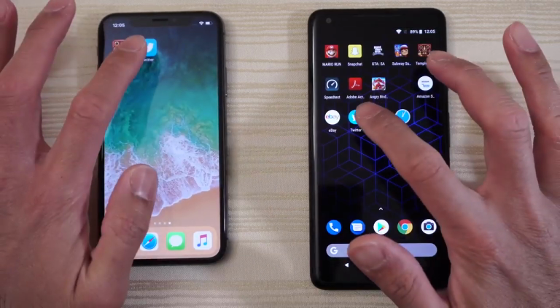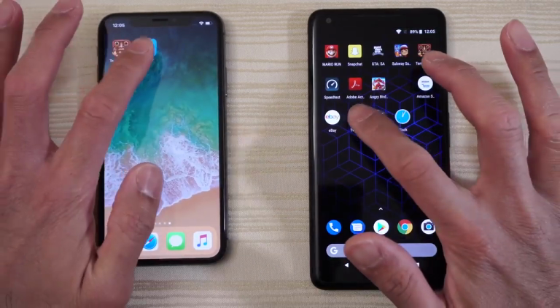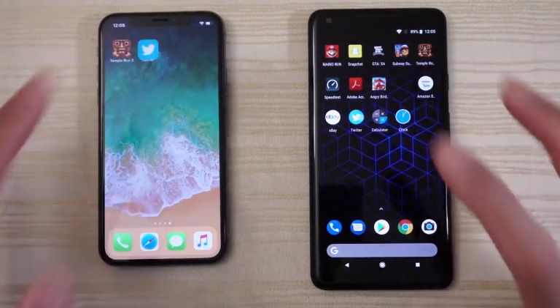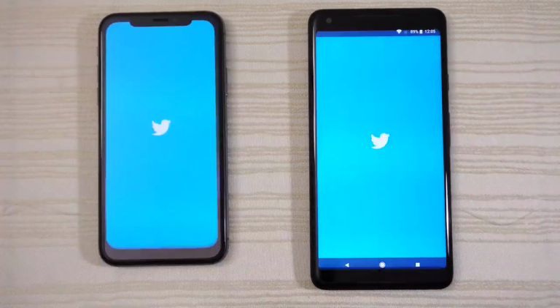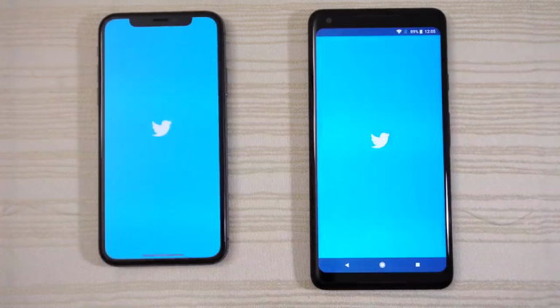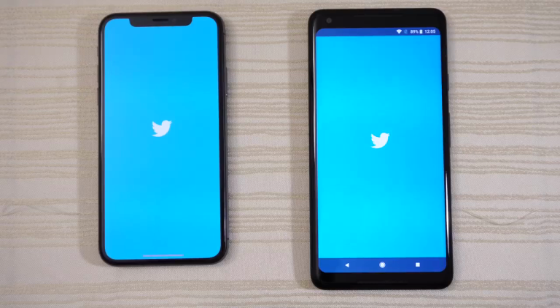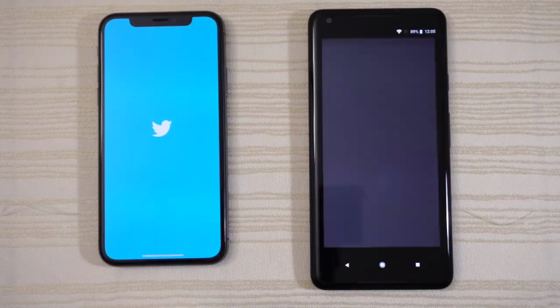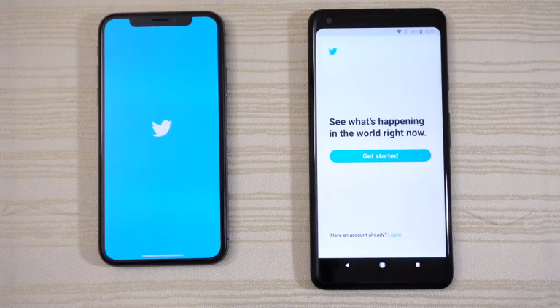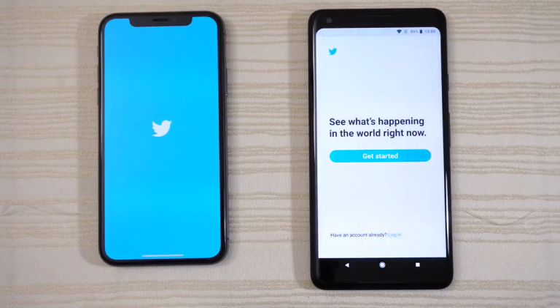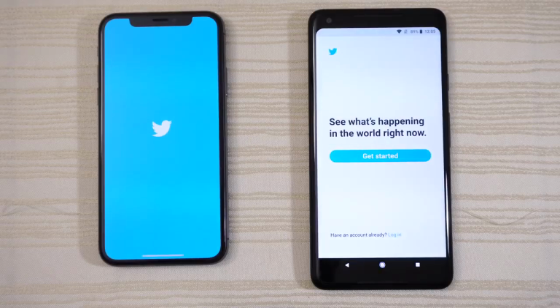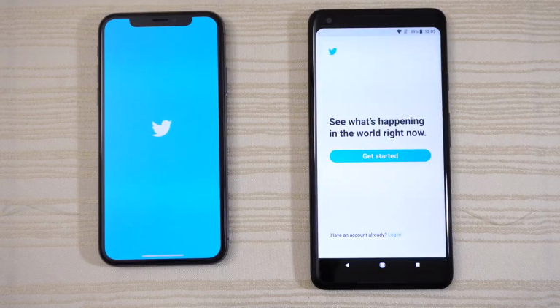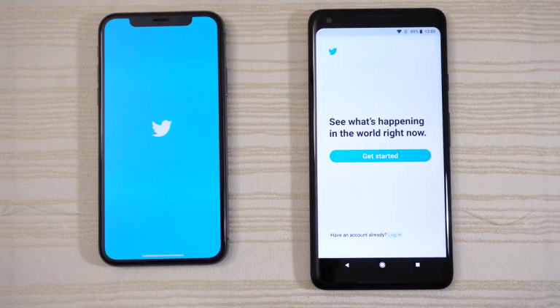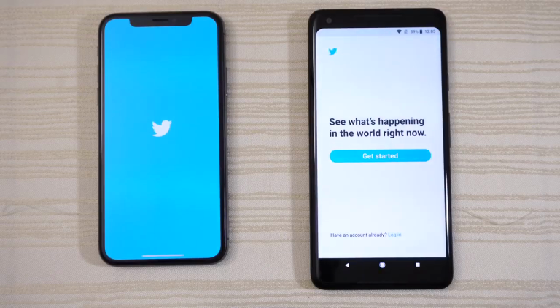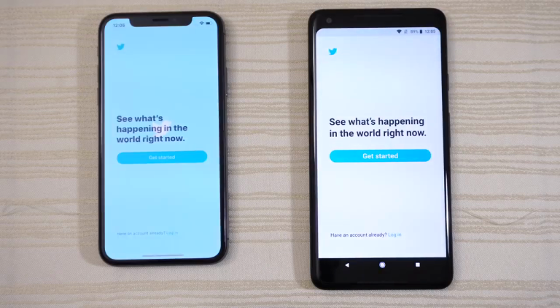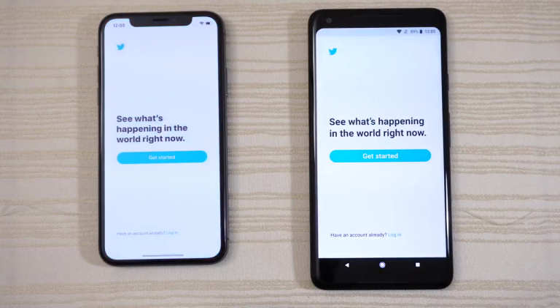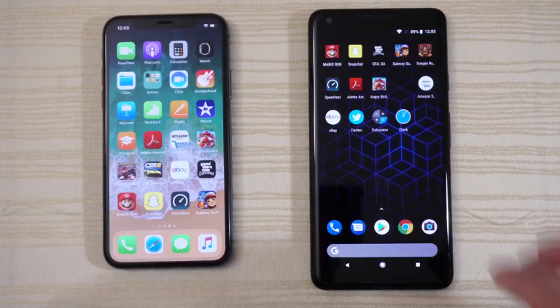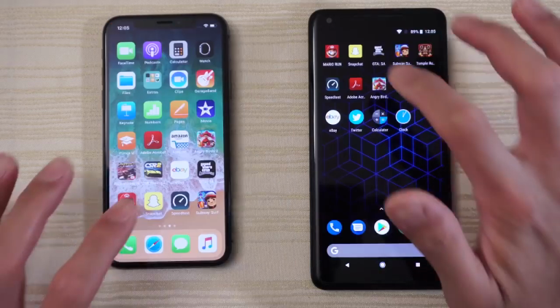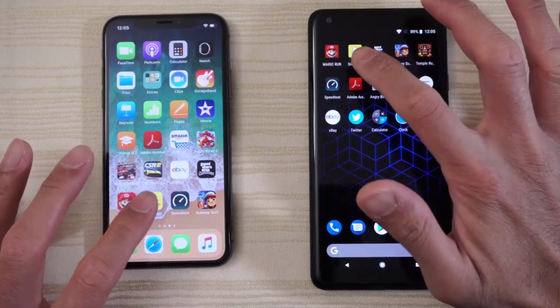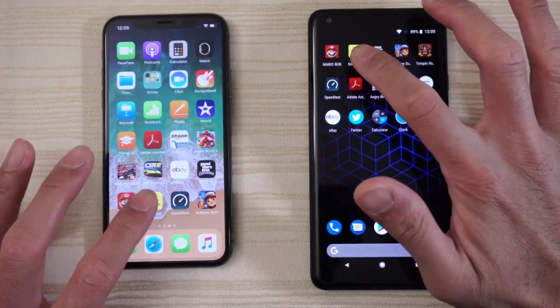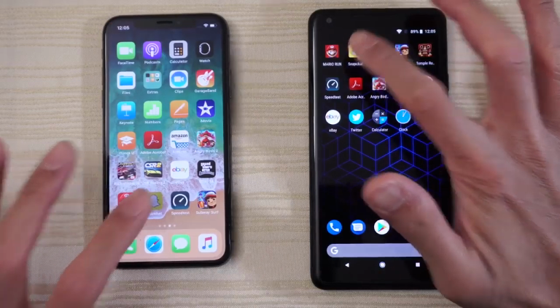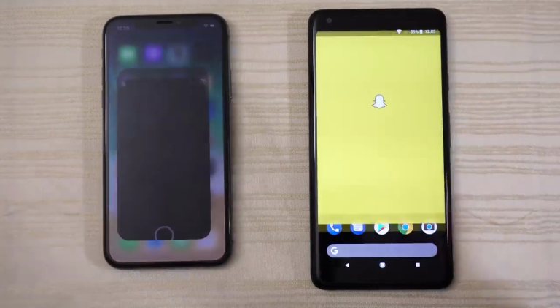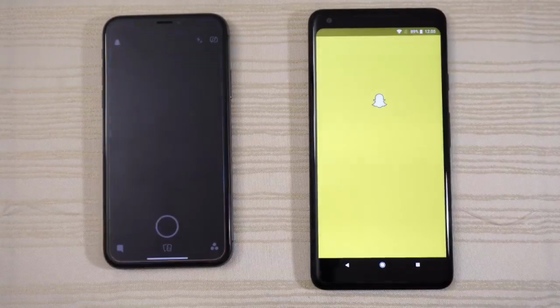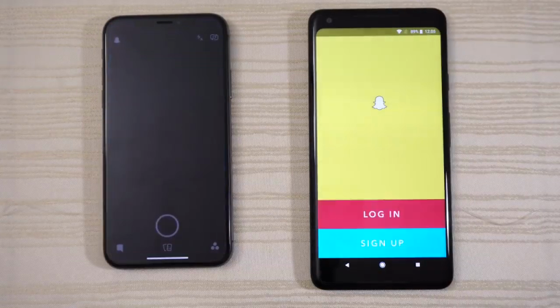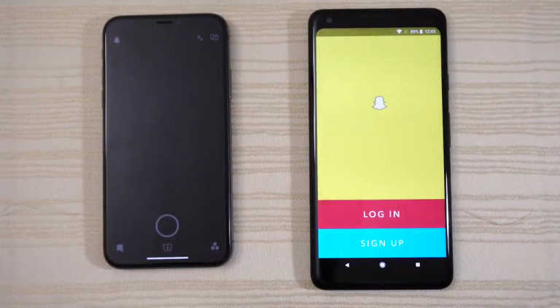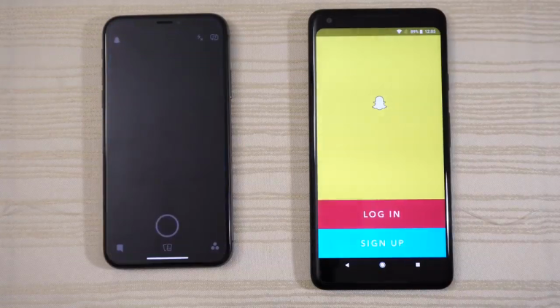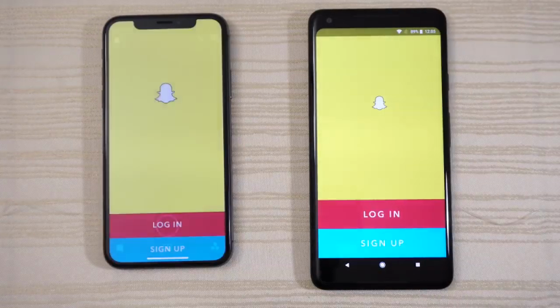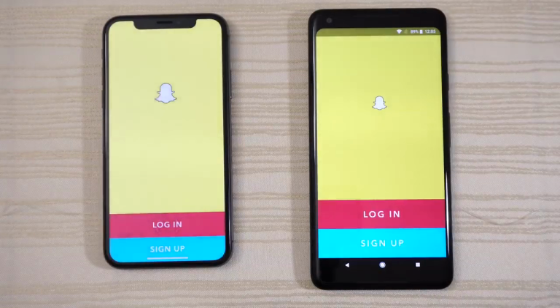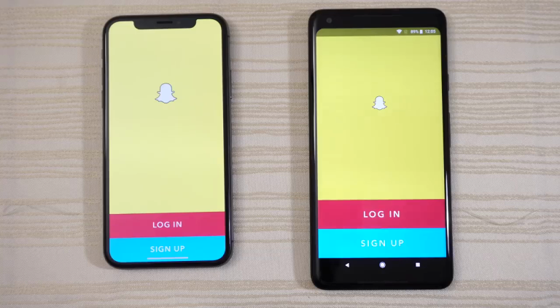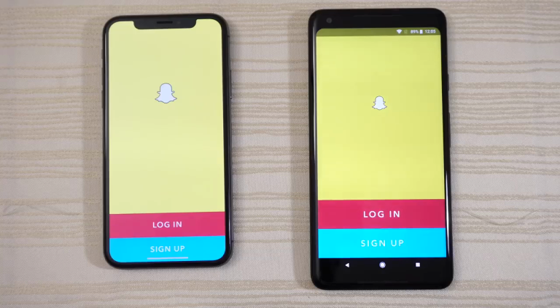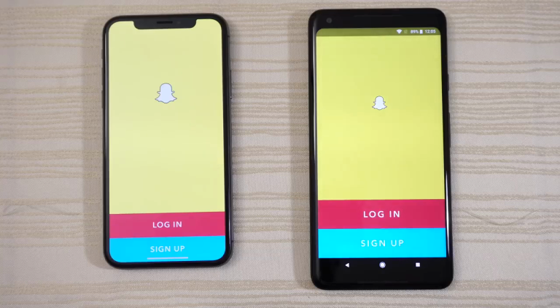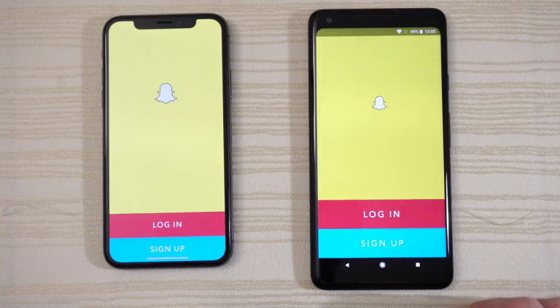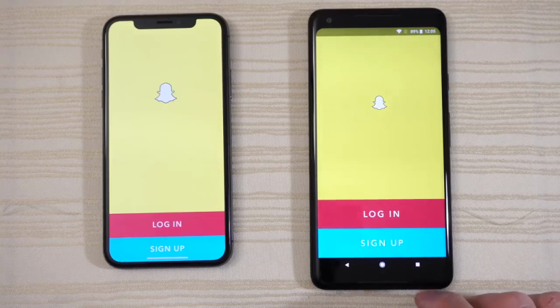Twitter on both — give that to the Pixel 2. Snapchat — Pixel 2 again.